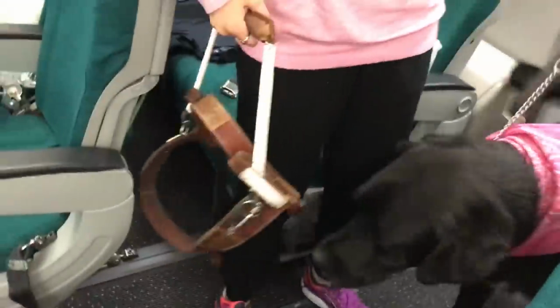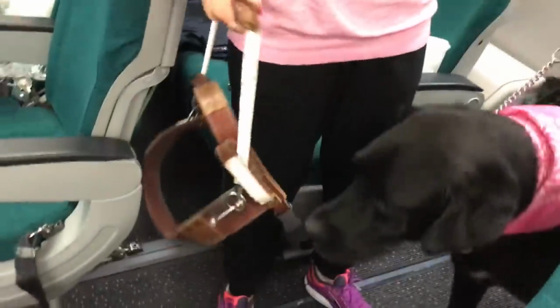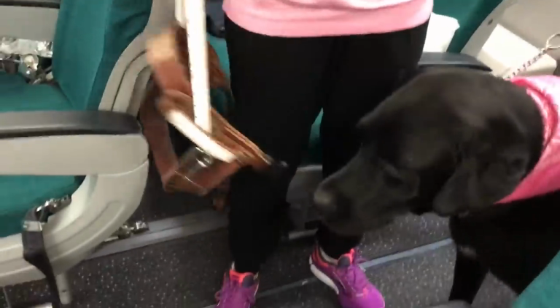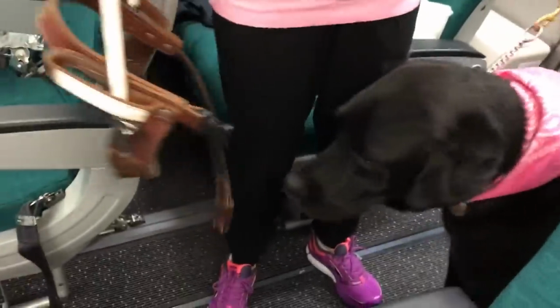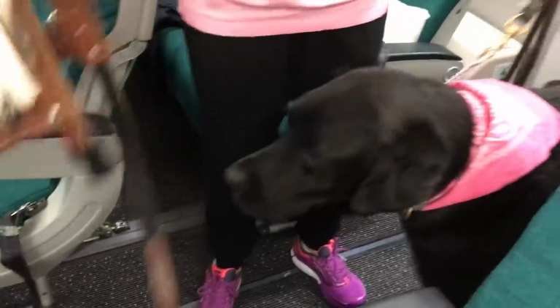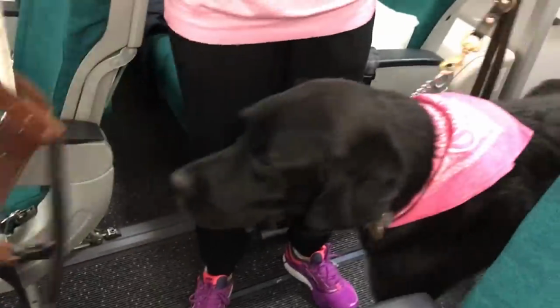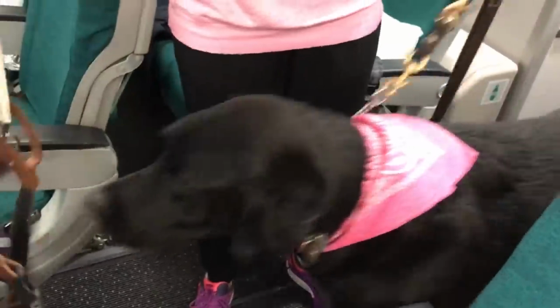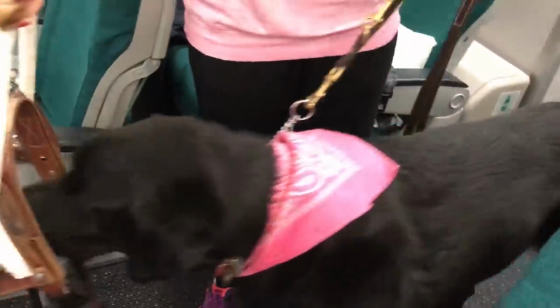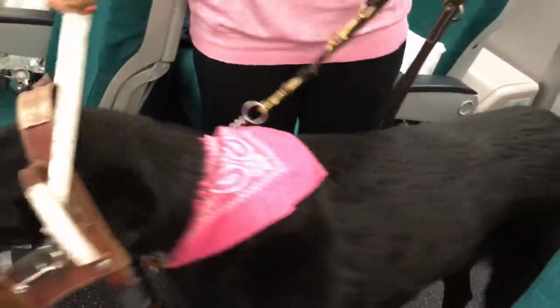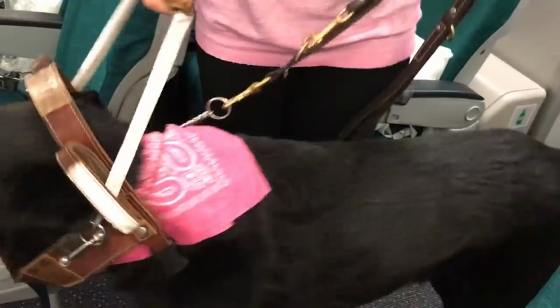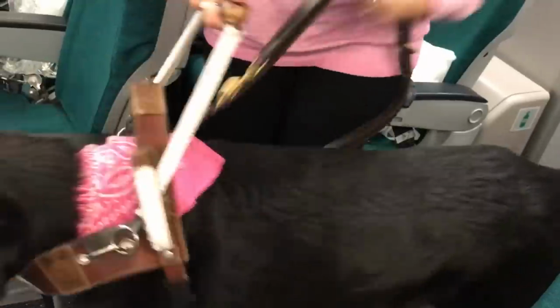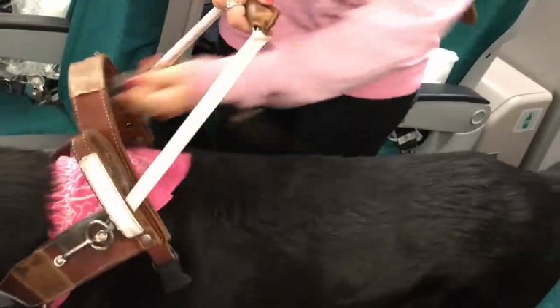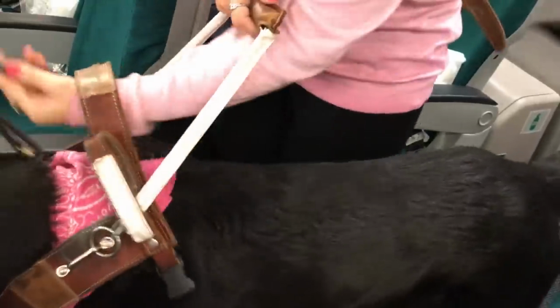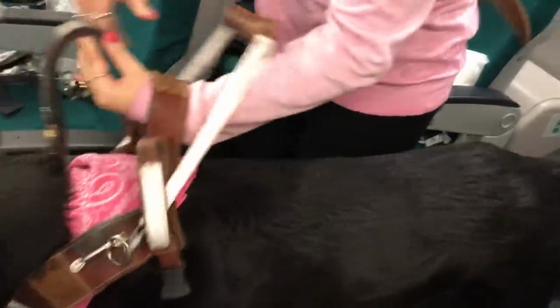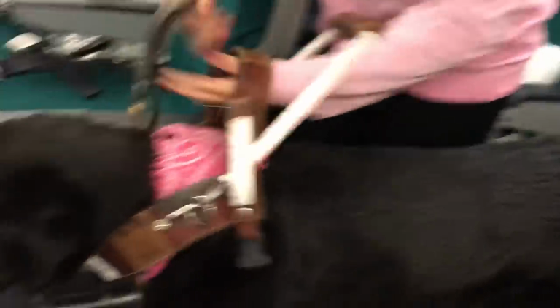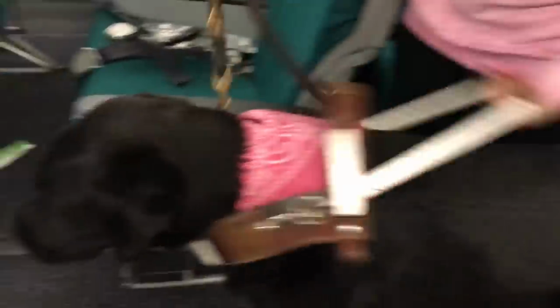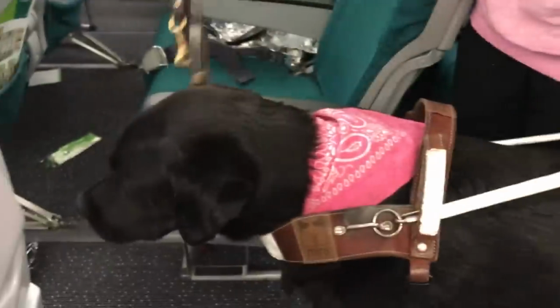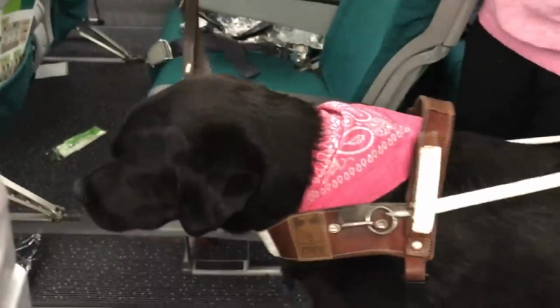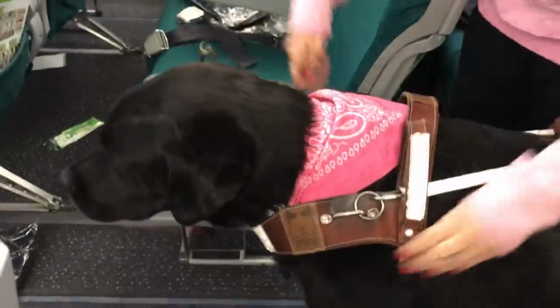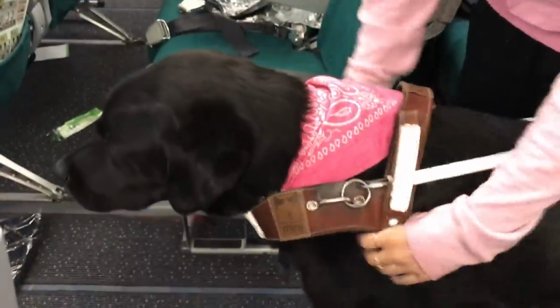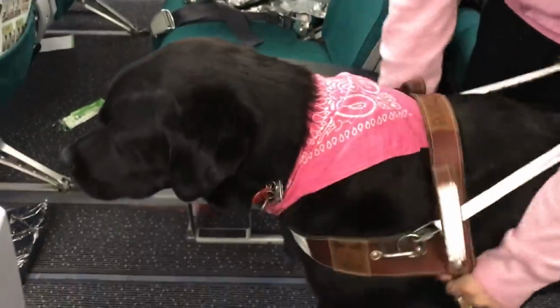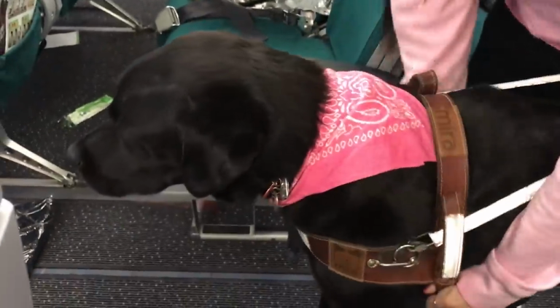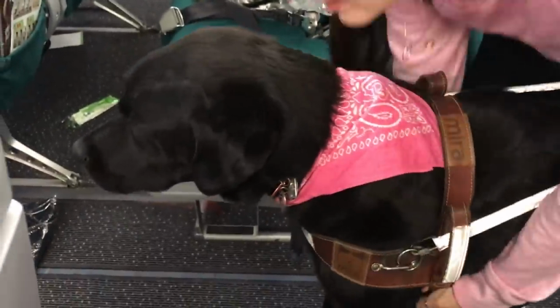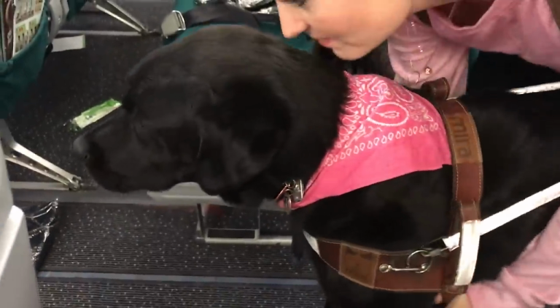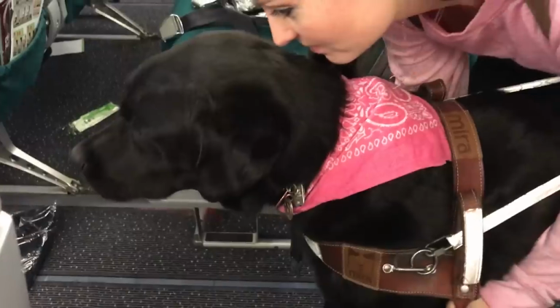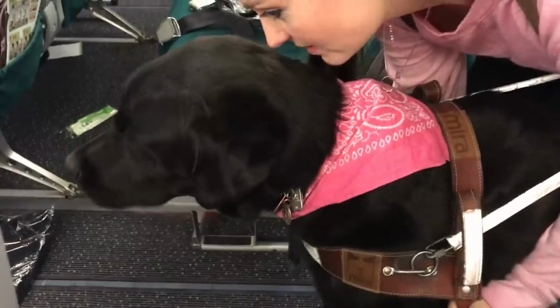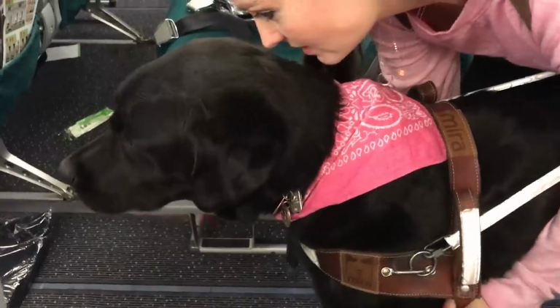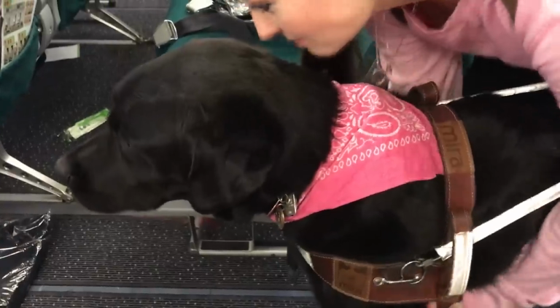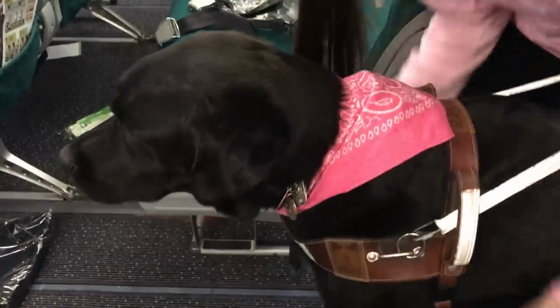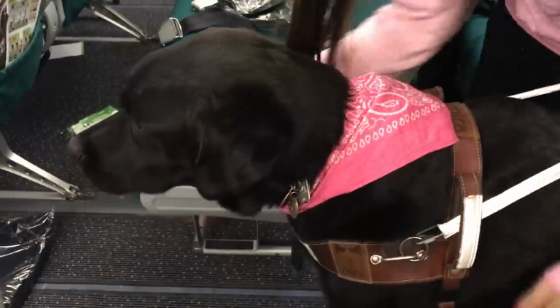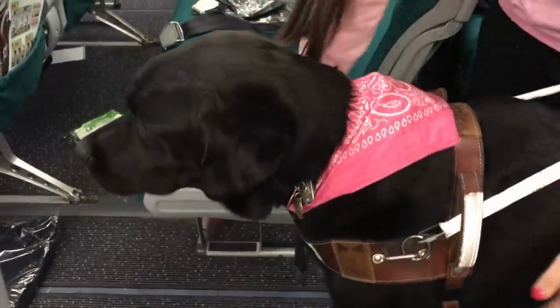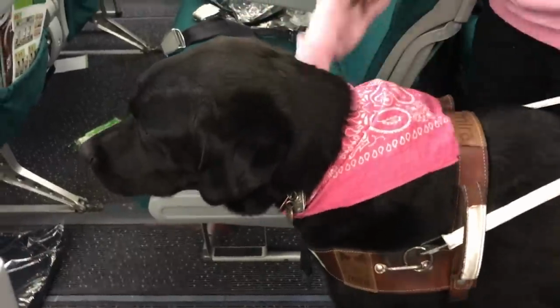Ready to put your harness on? There it goes. Now you have to be my eyes again, okay? Back to work we go.